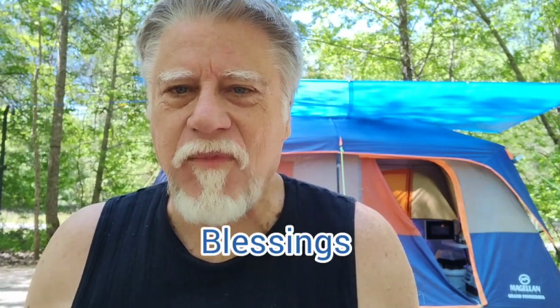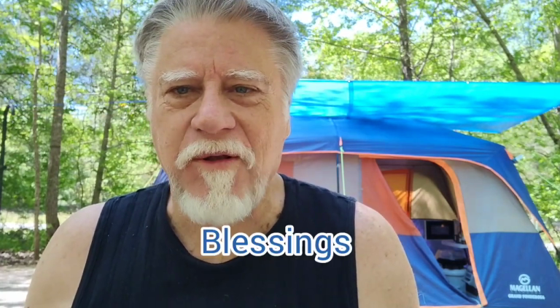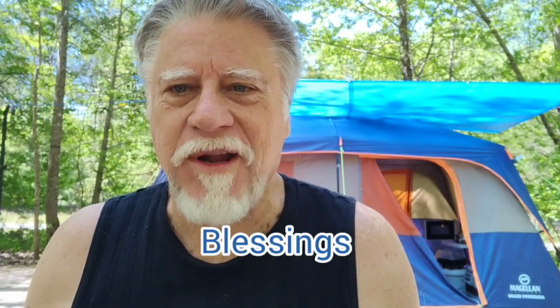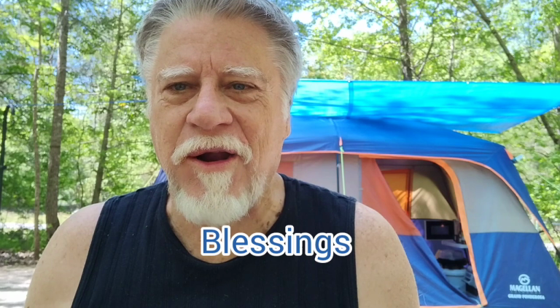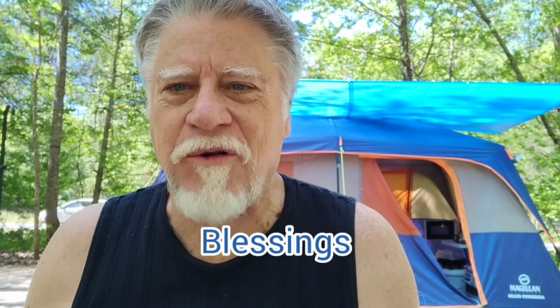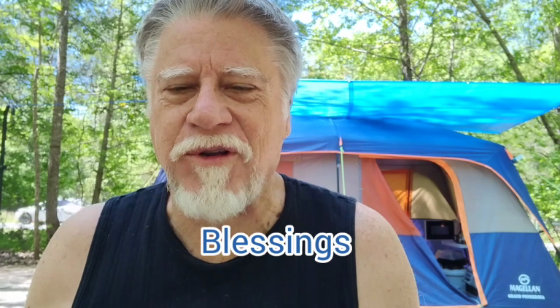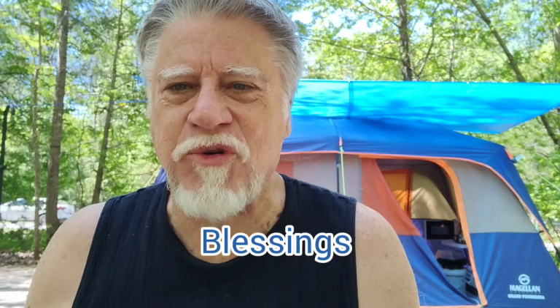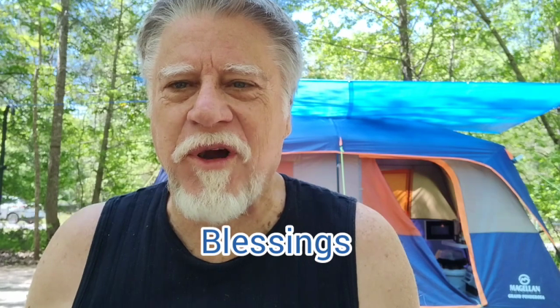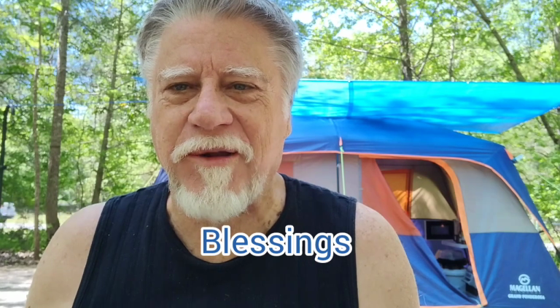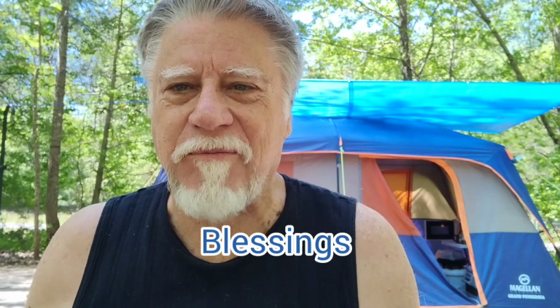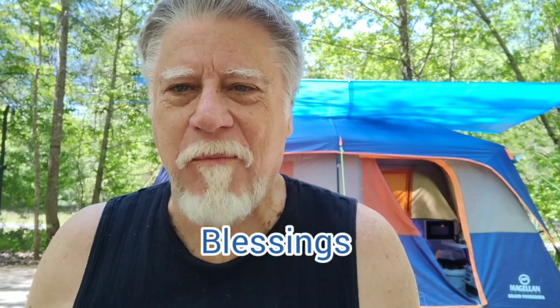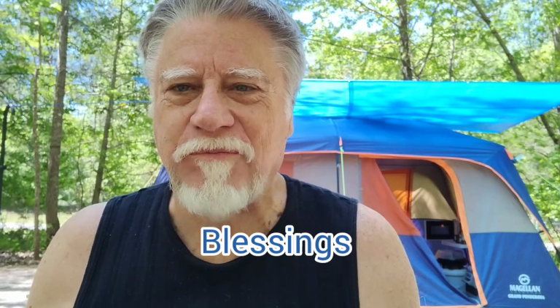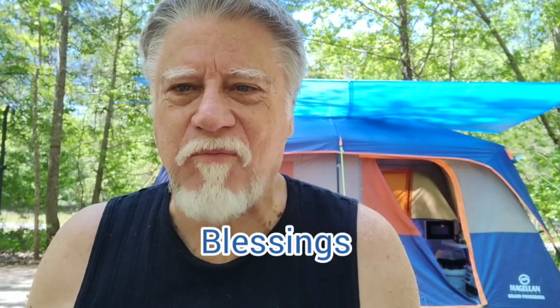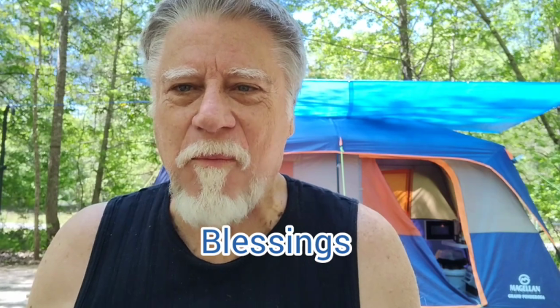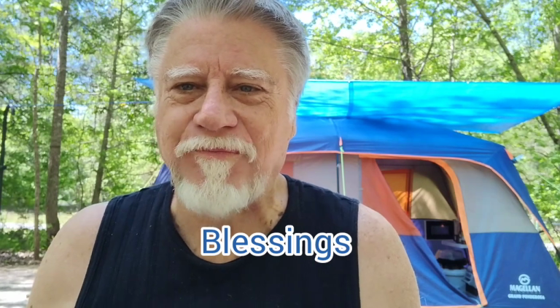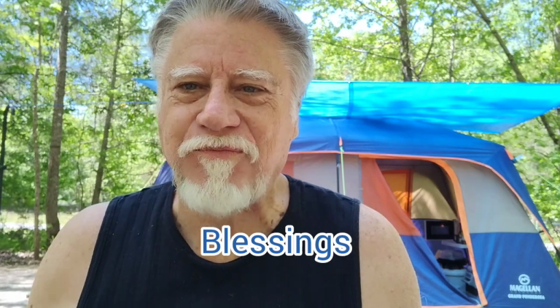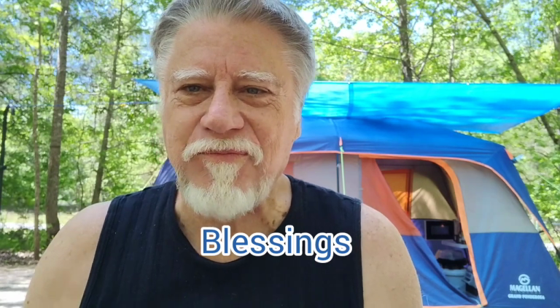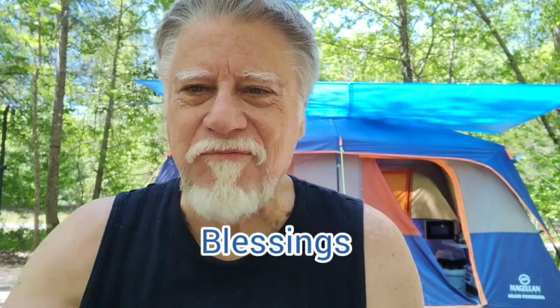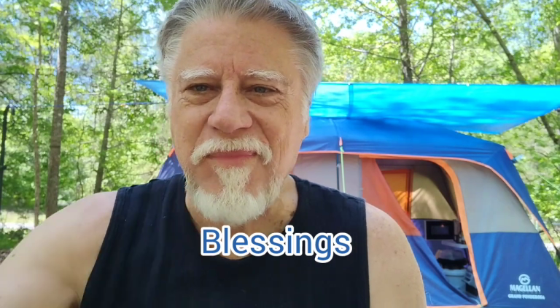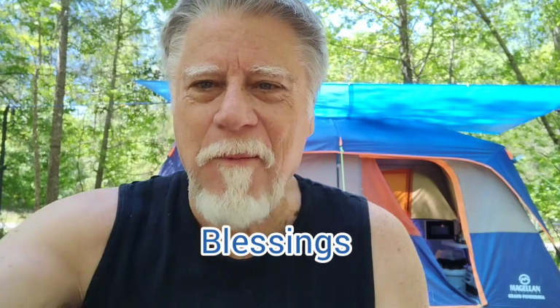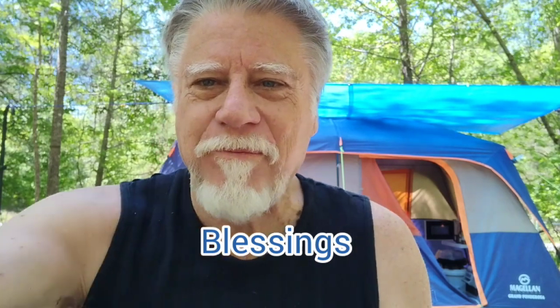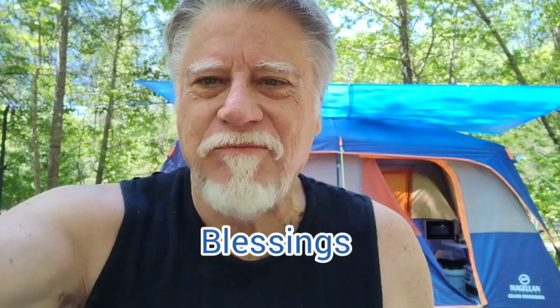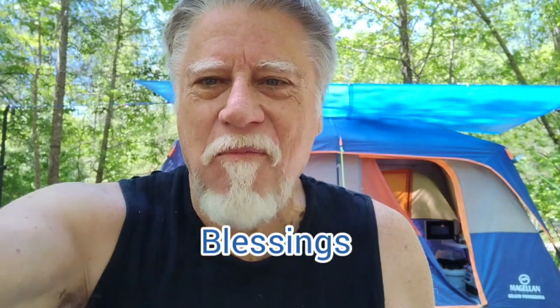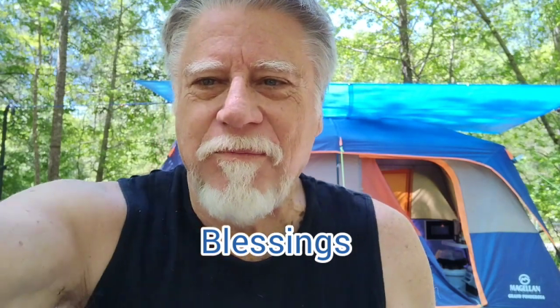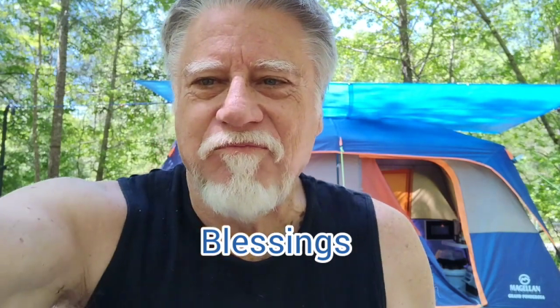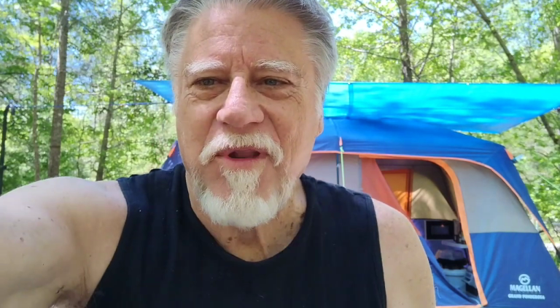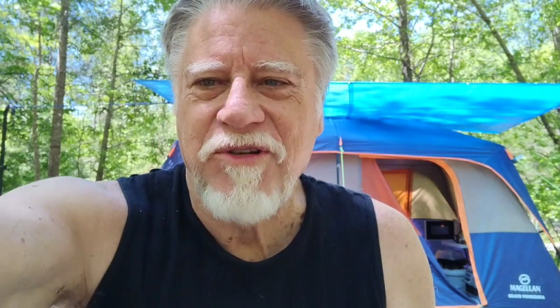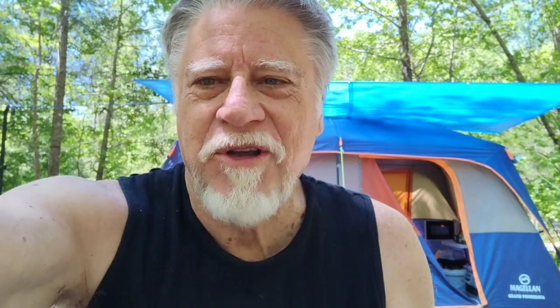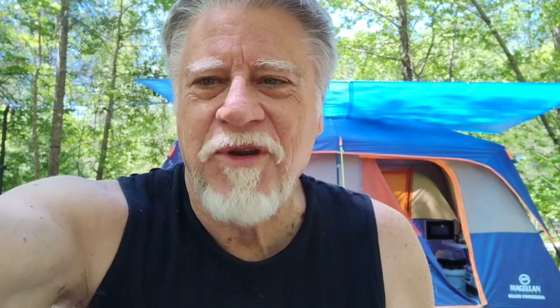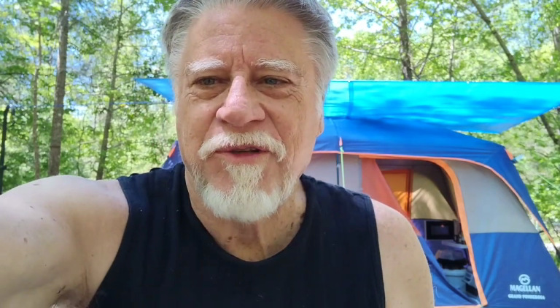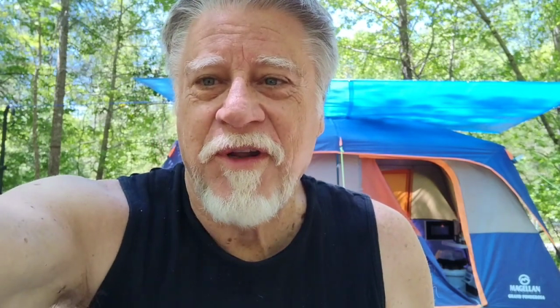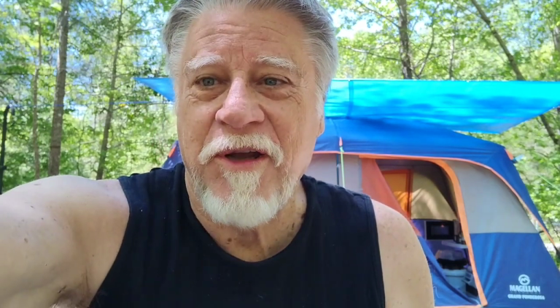Get out here and enjoy it. See you in the next video.